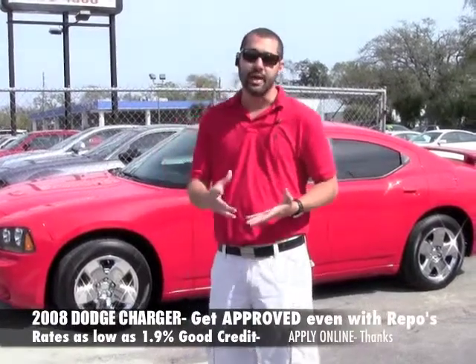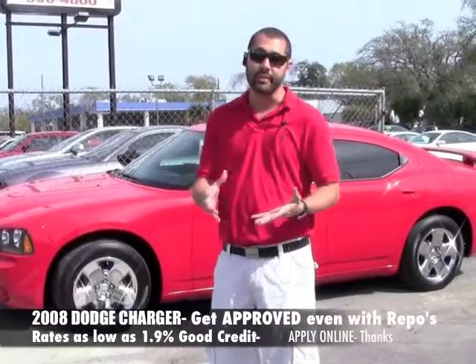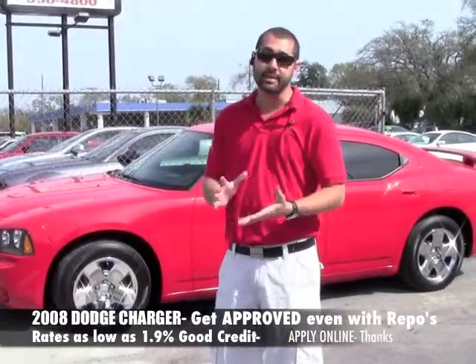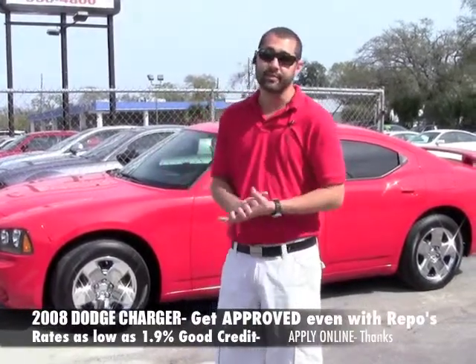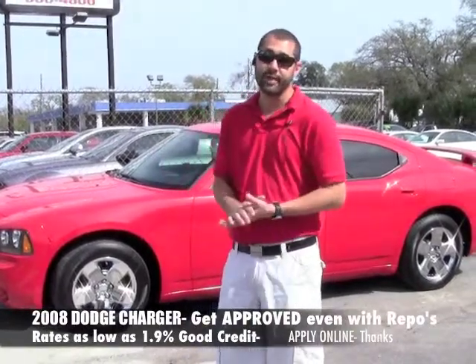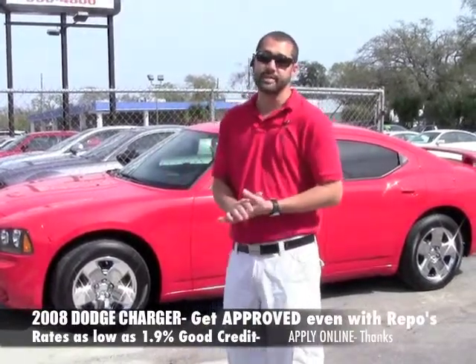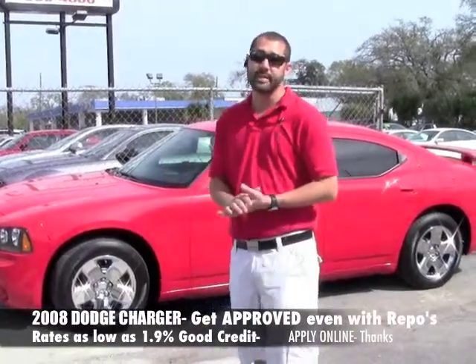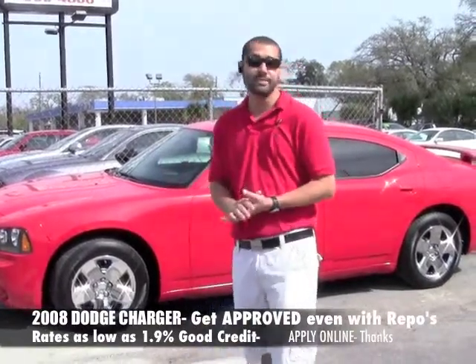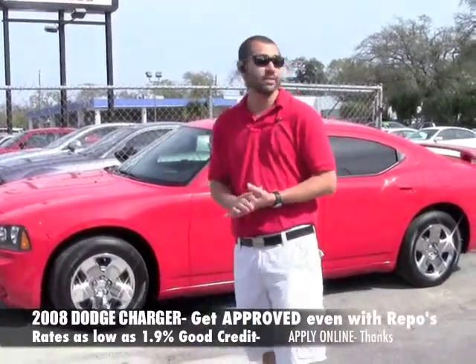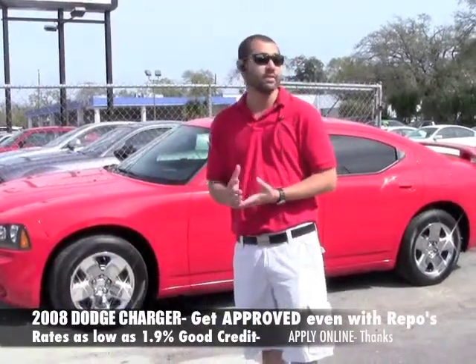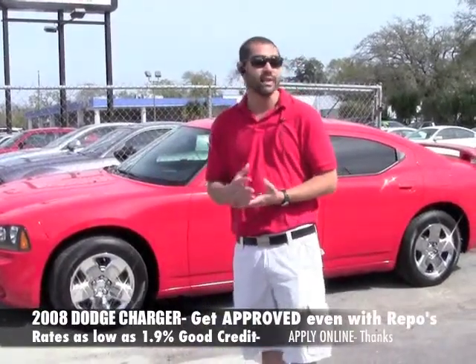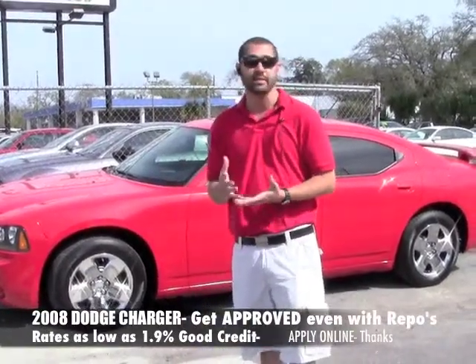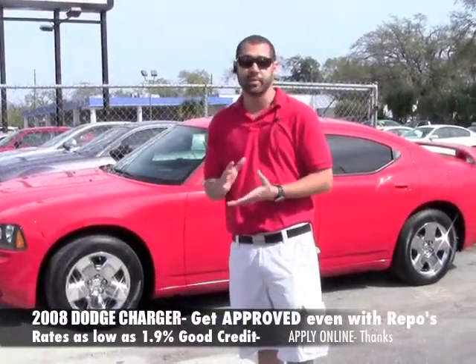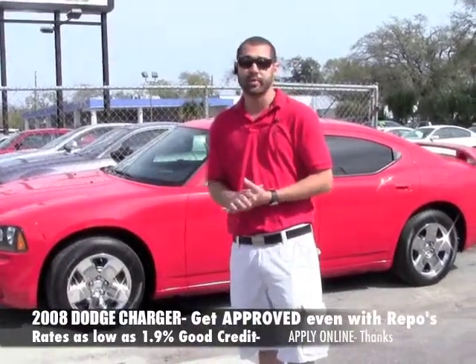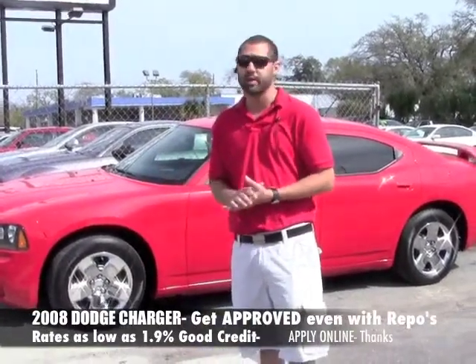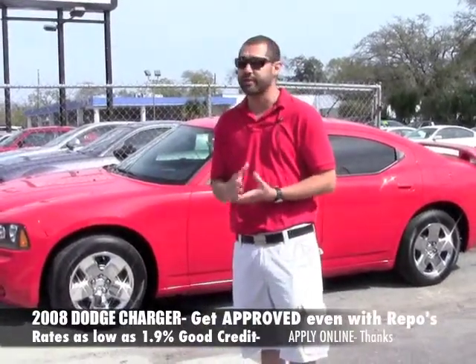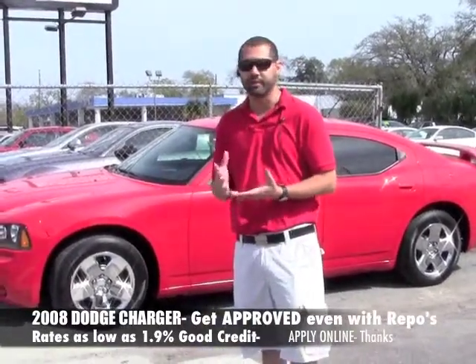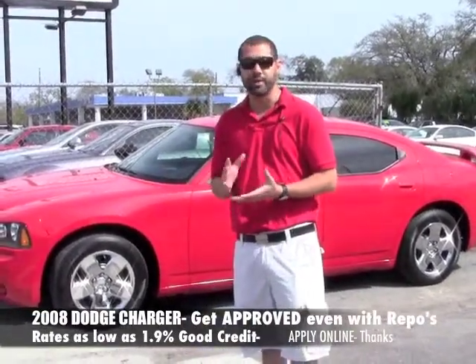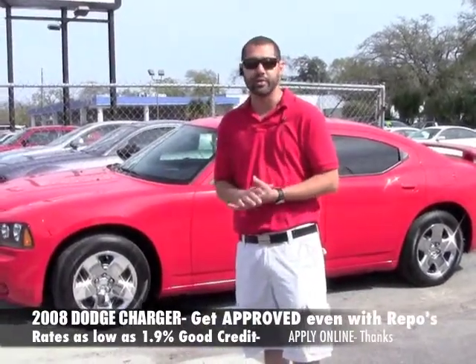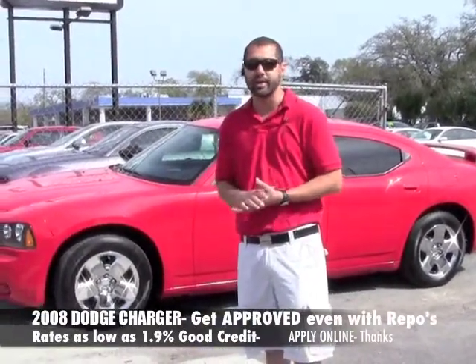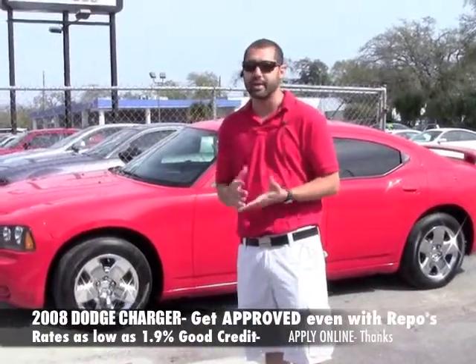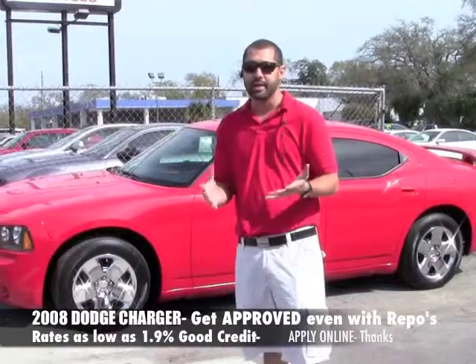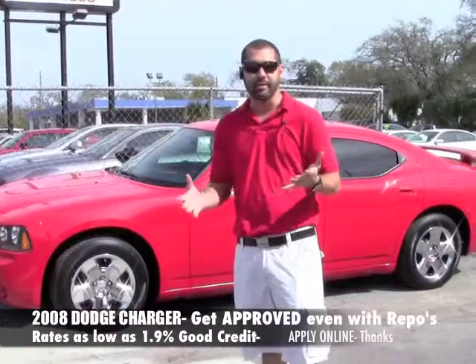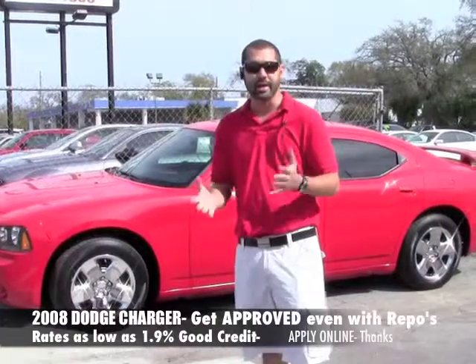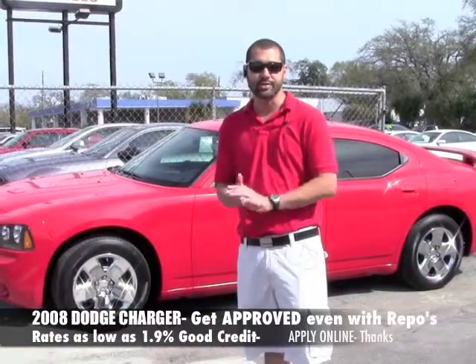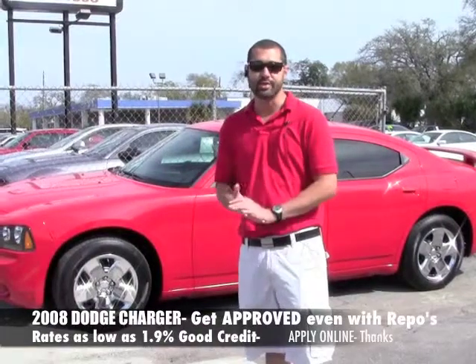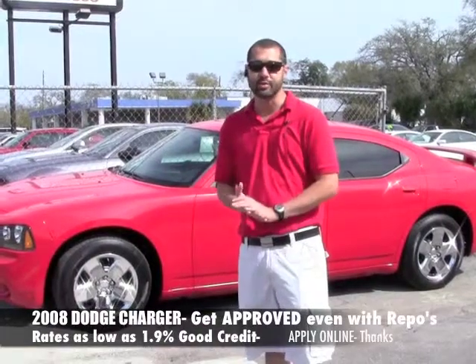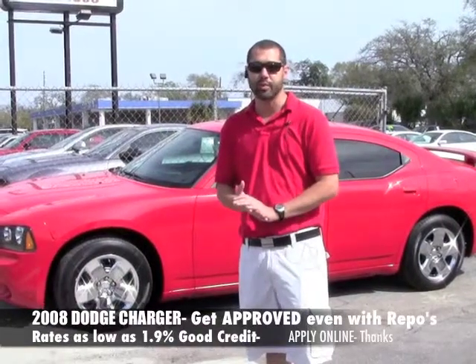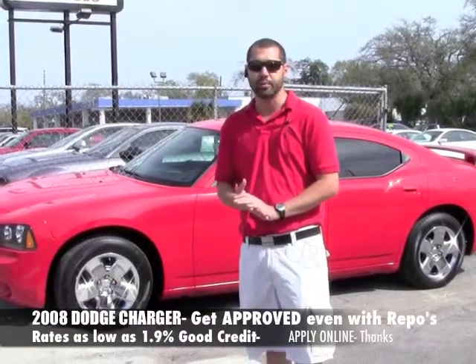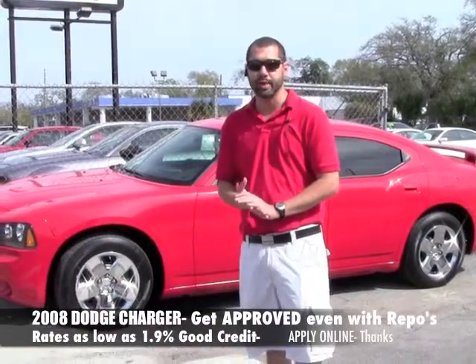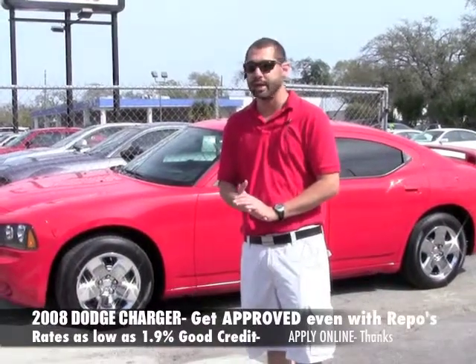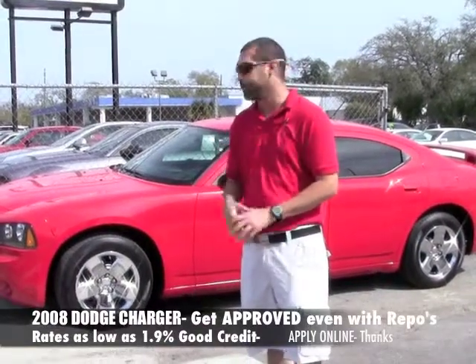I have excellent financing options if you have less than perfect credit, or if you have great credit, I've got interest rates as low as 1.9.